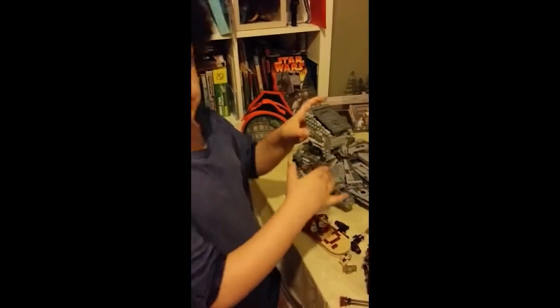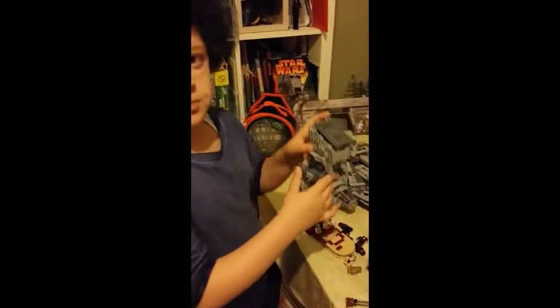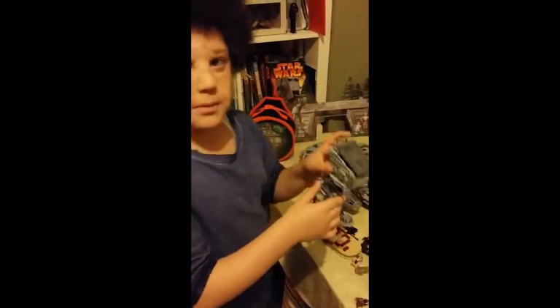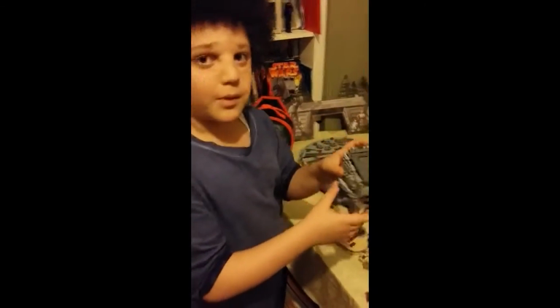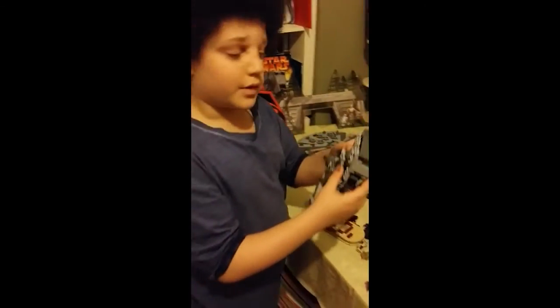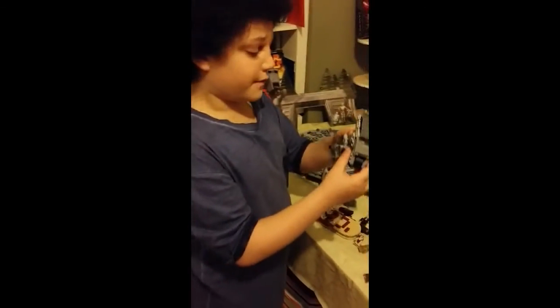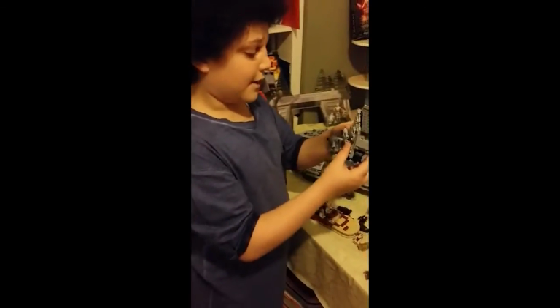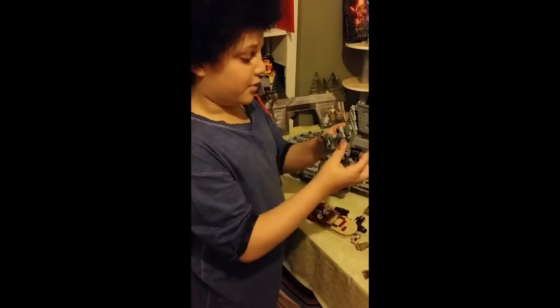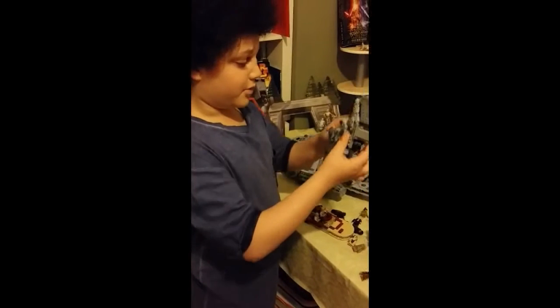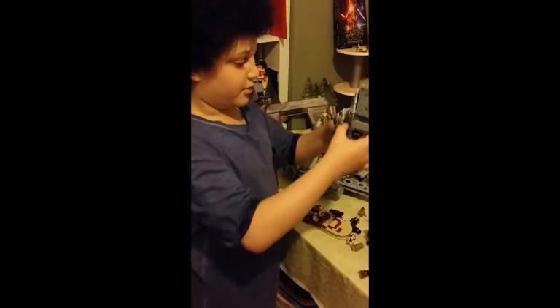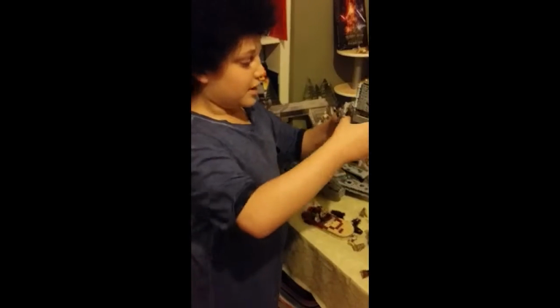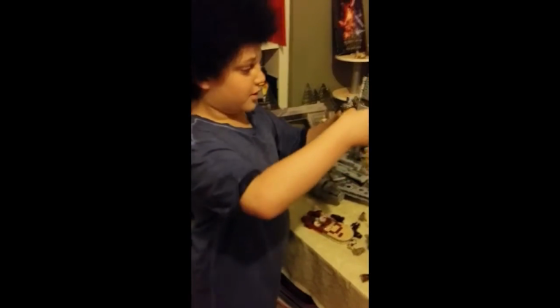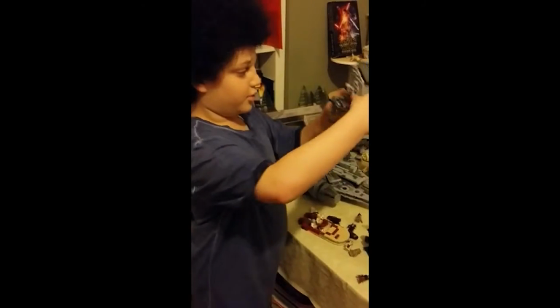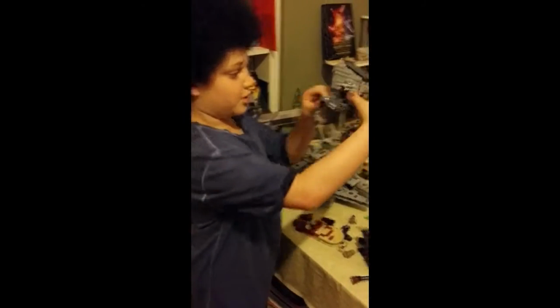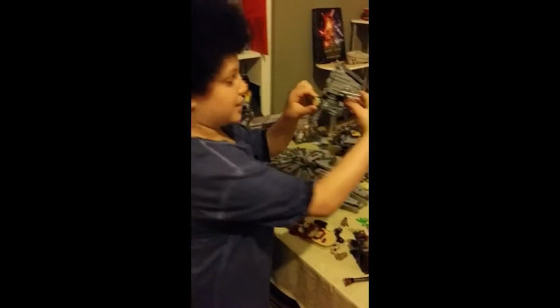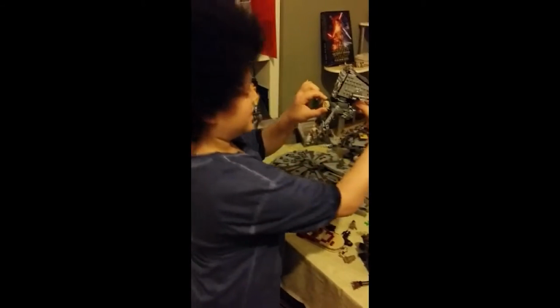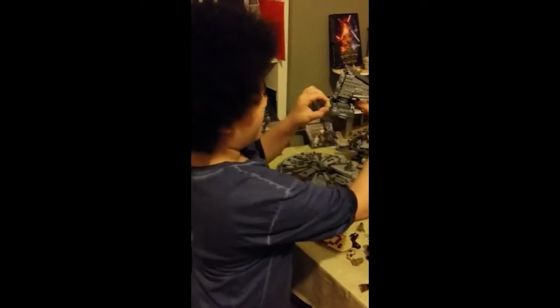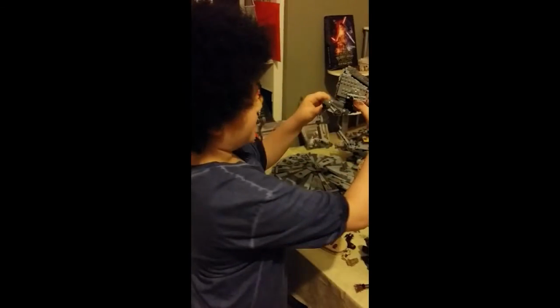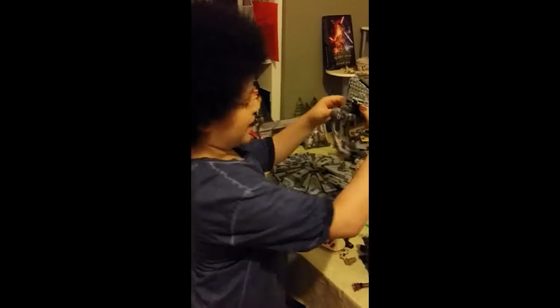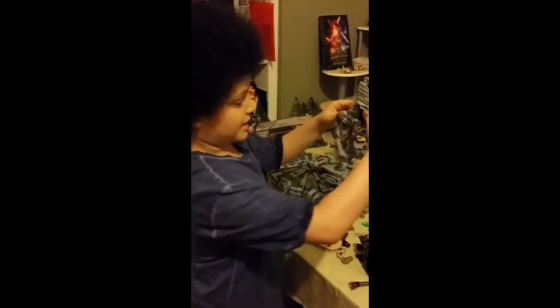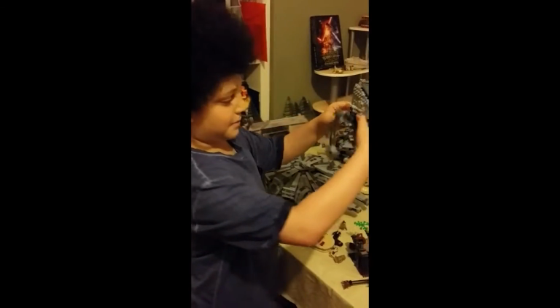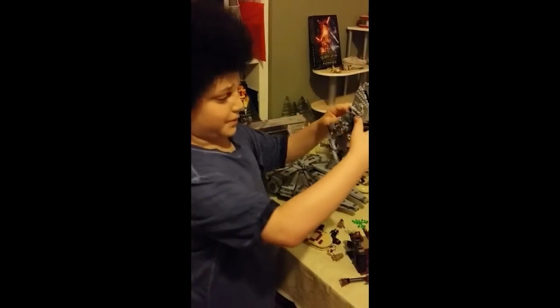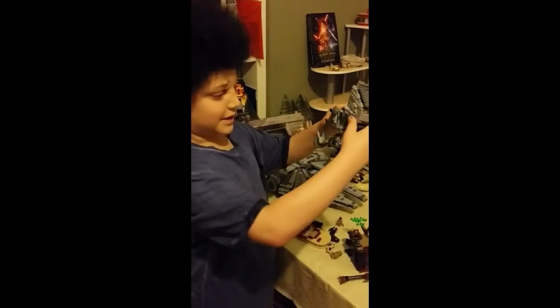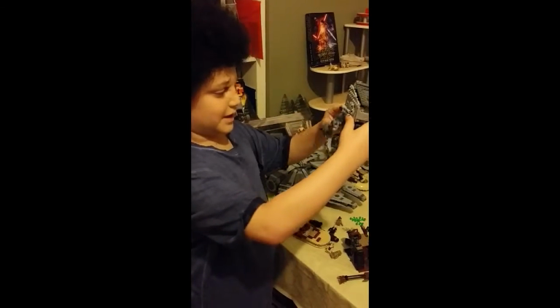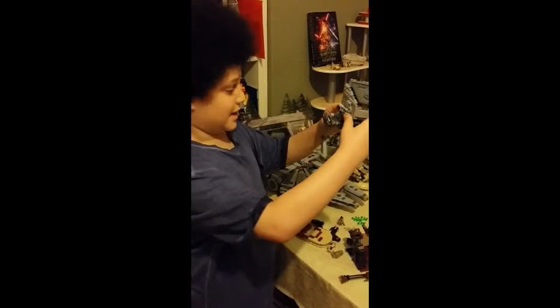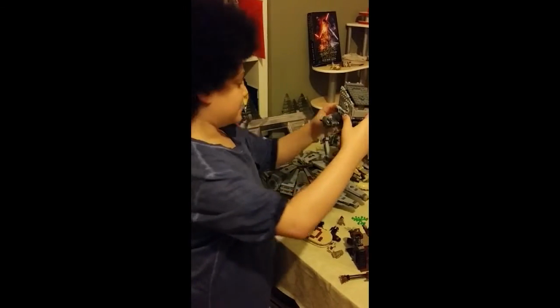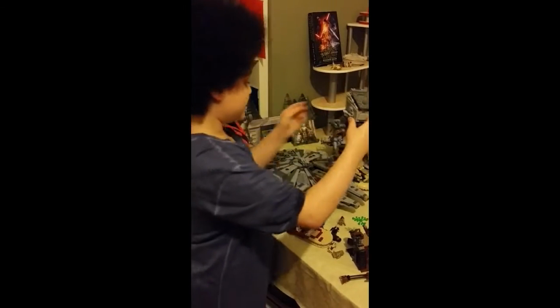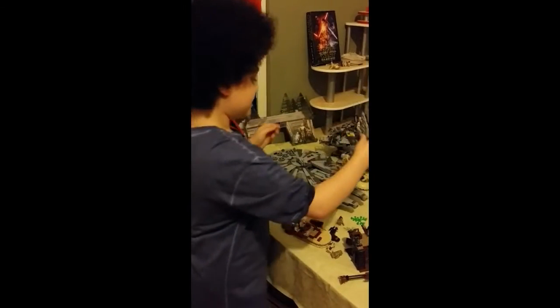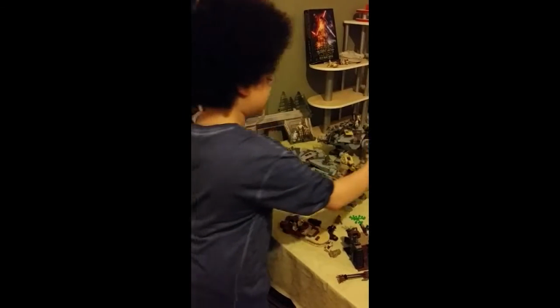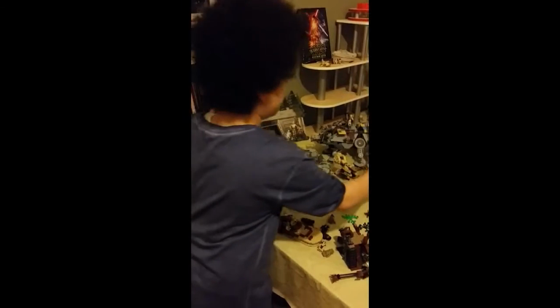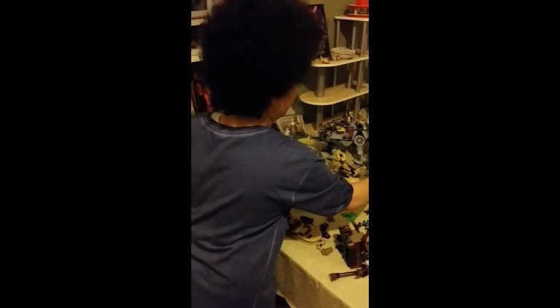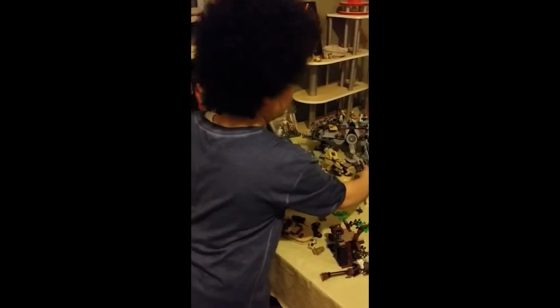This was my most favourite model. You could twist it from the back and it moves its legs. It's amazing.